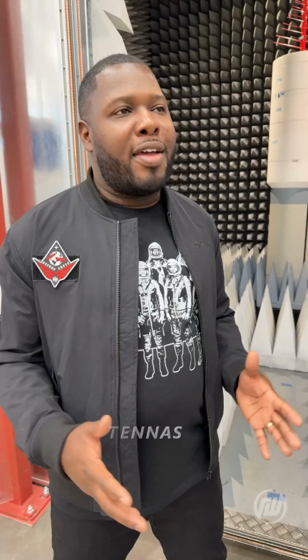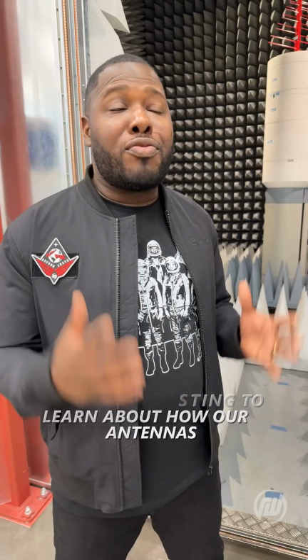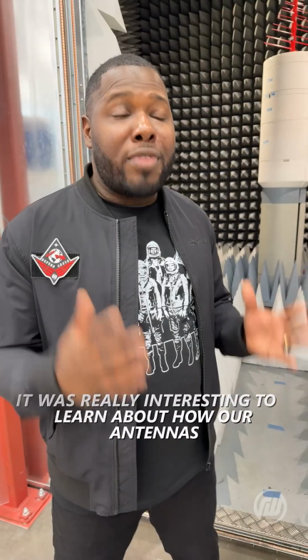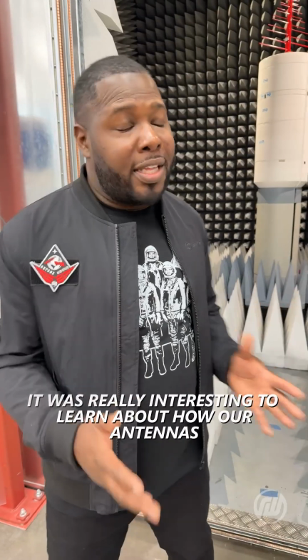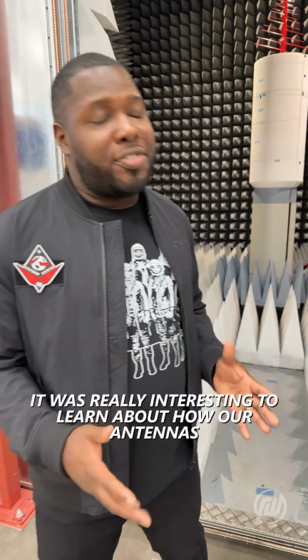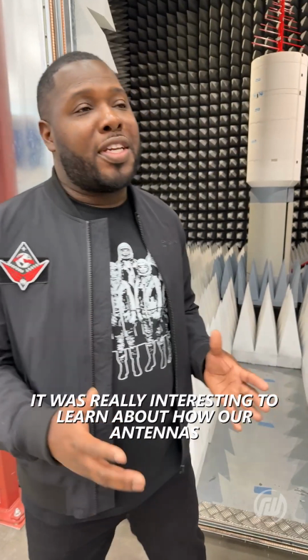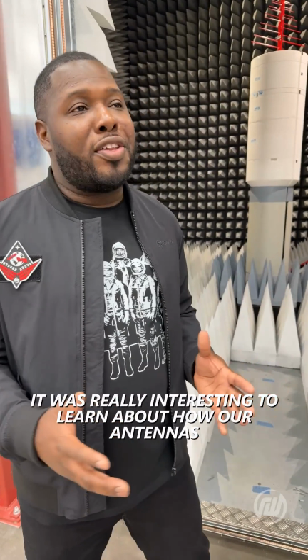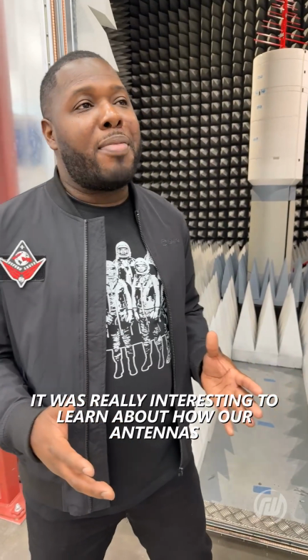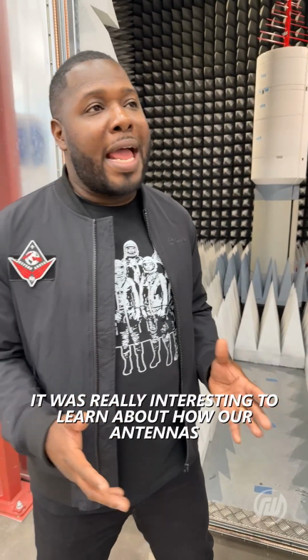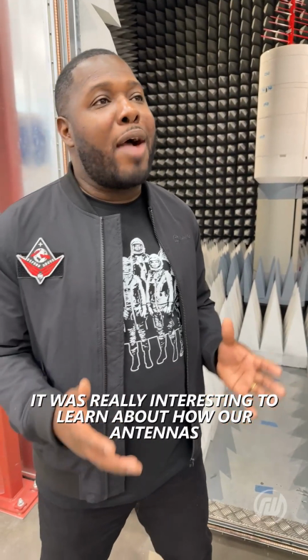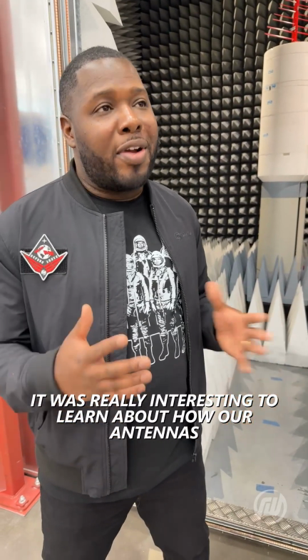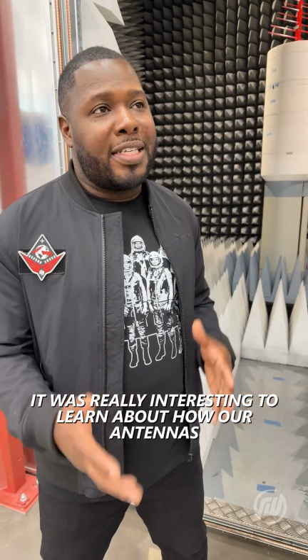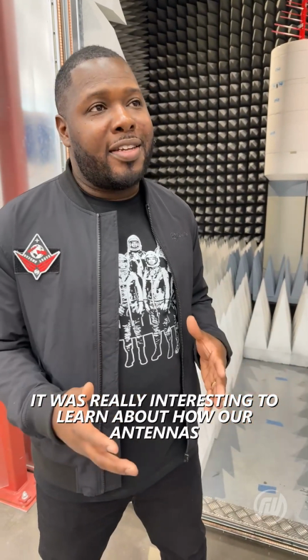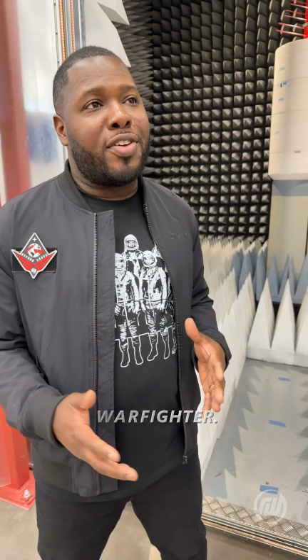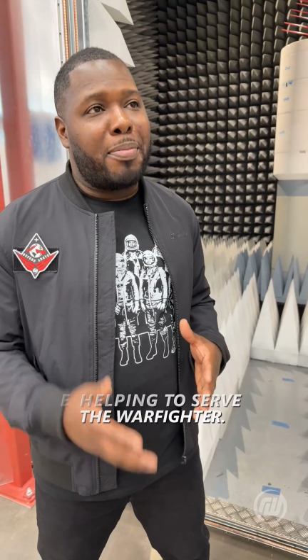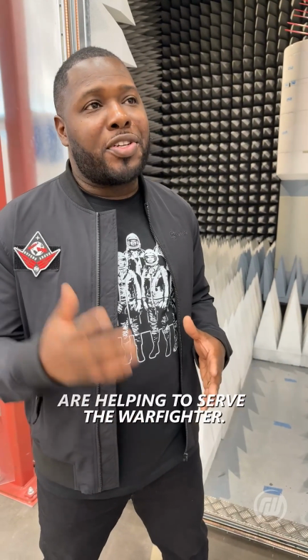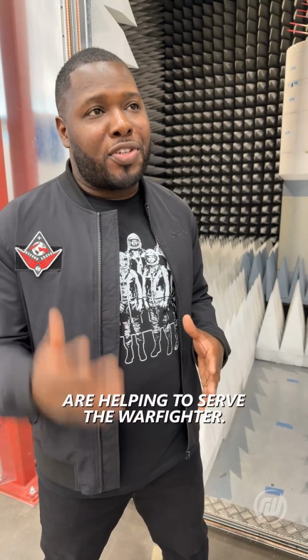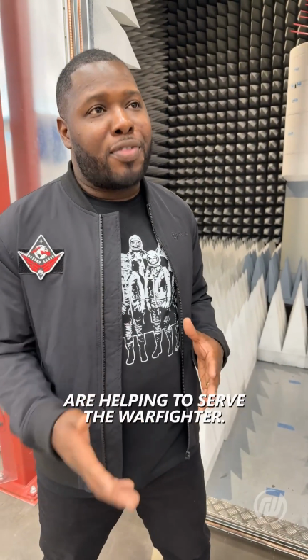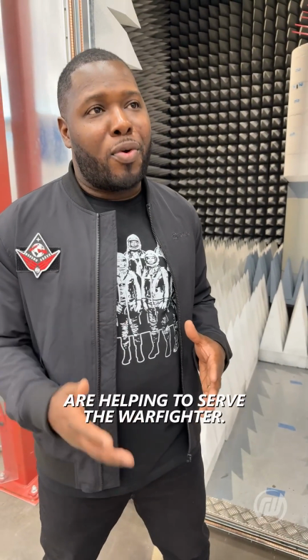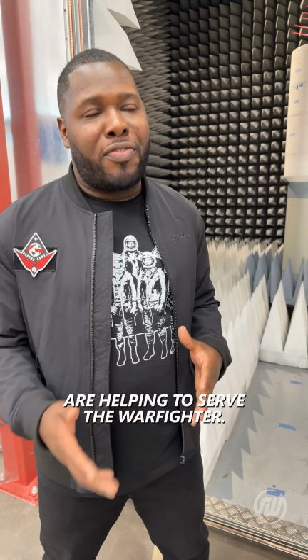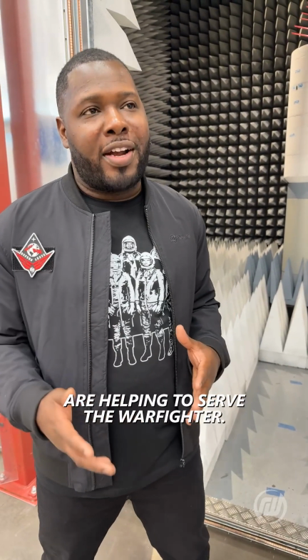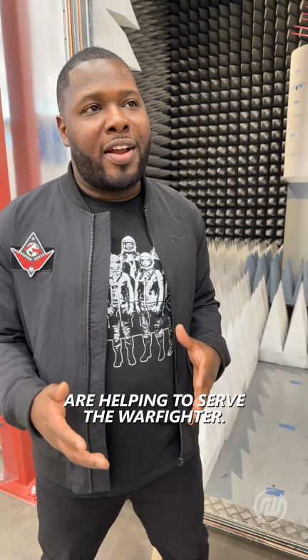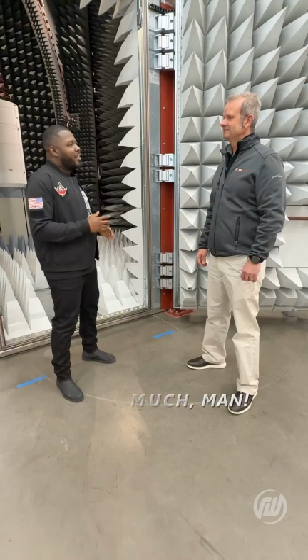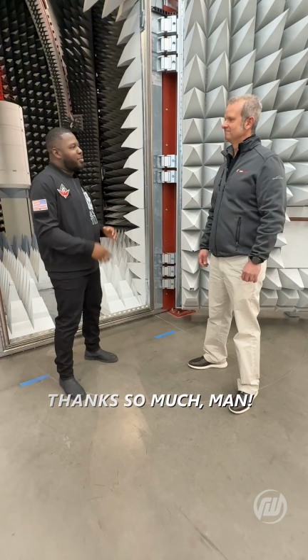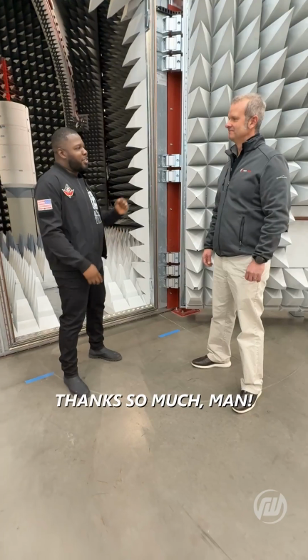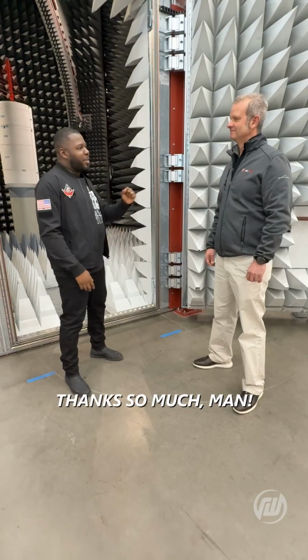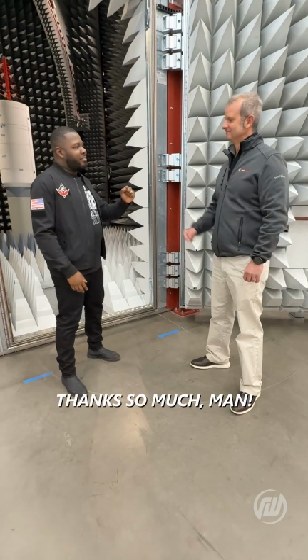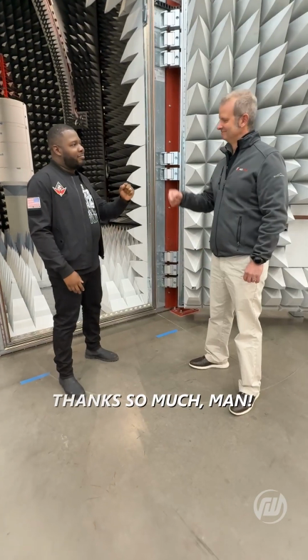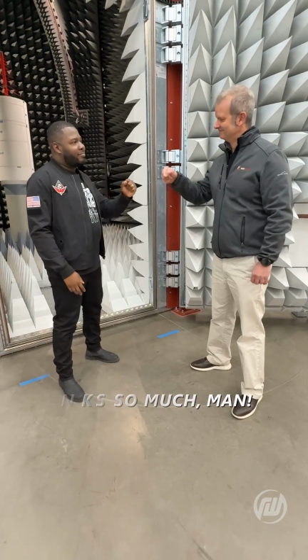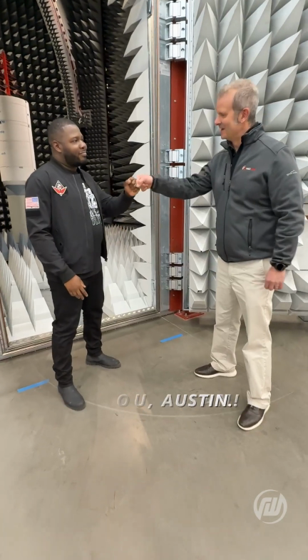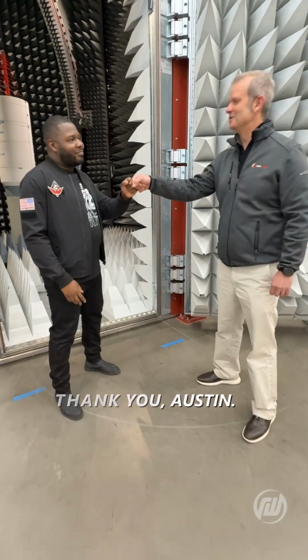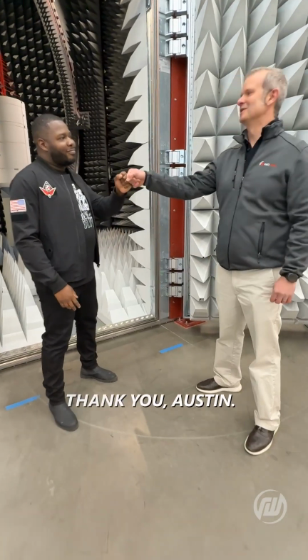It was really interesting to learn about how our antennas are helping to serve the warfighter. Thanks so much, man. Thank you, Austin.